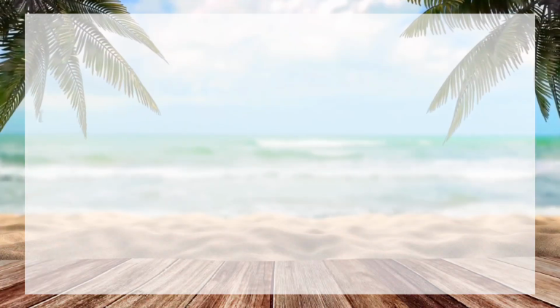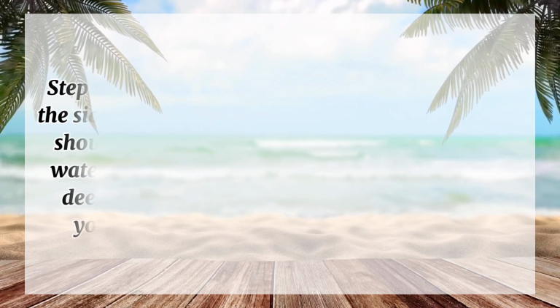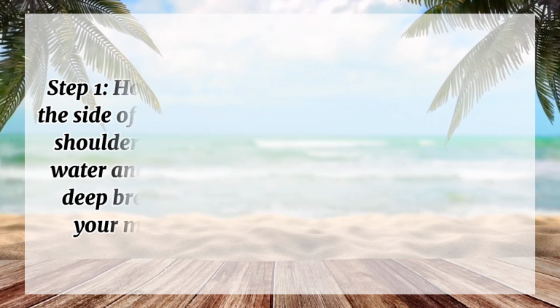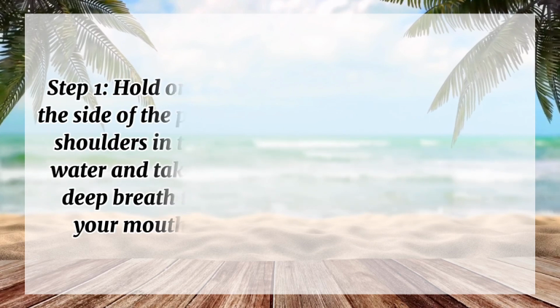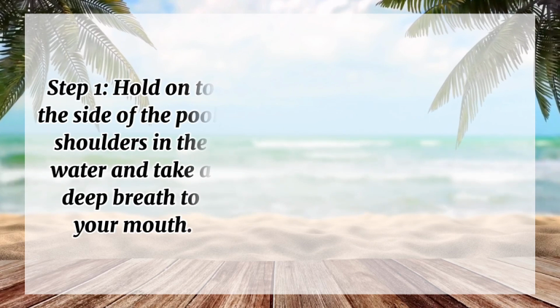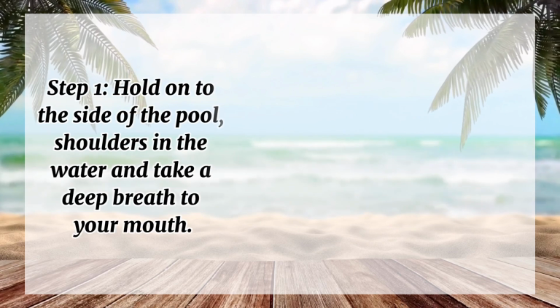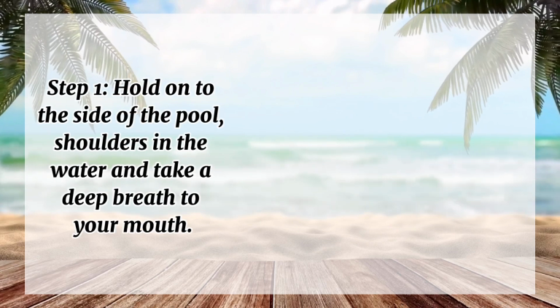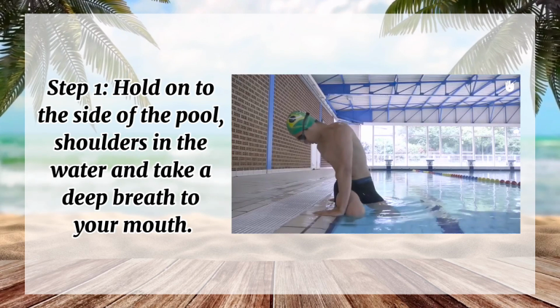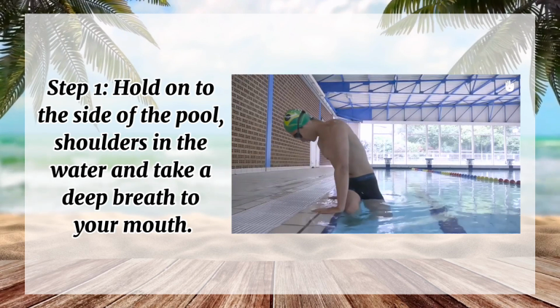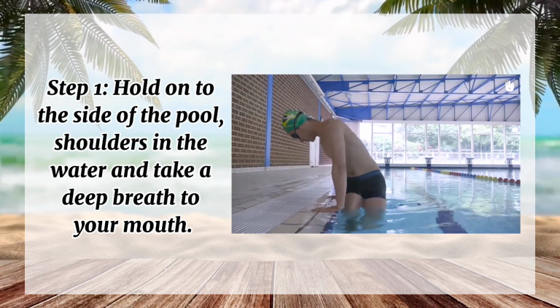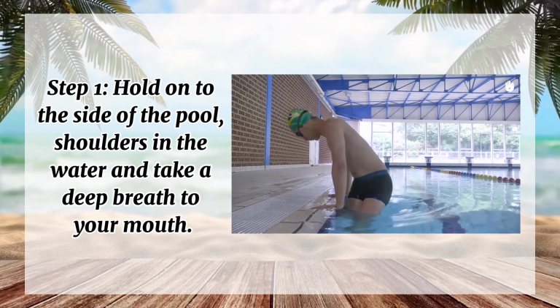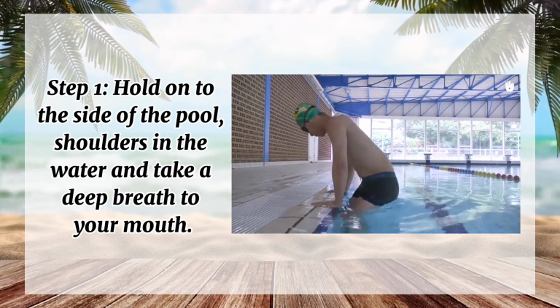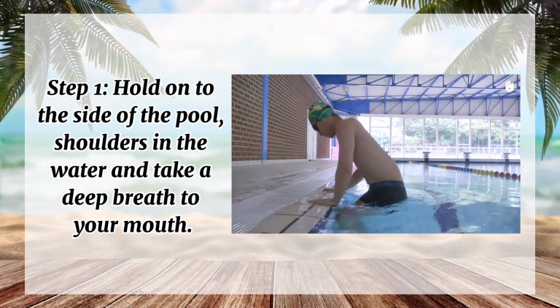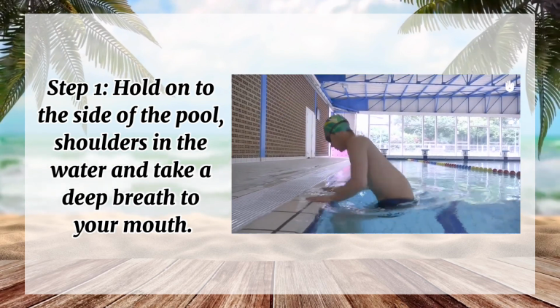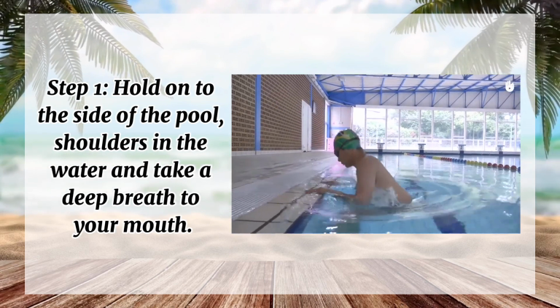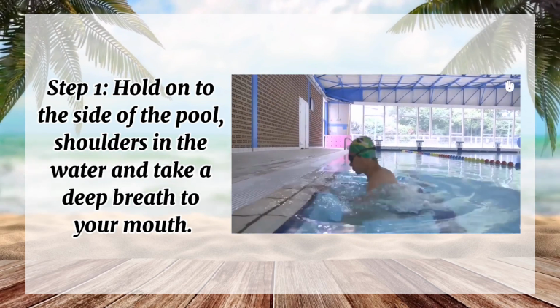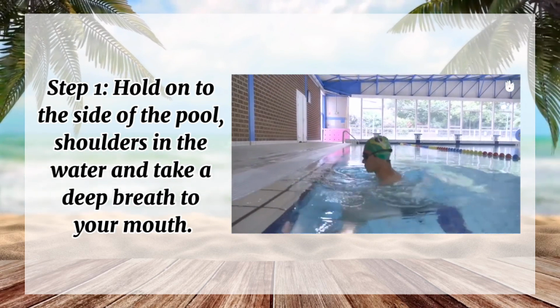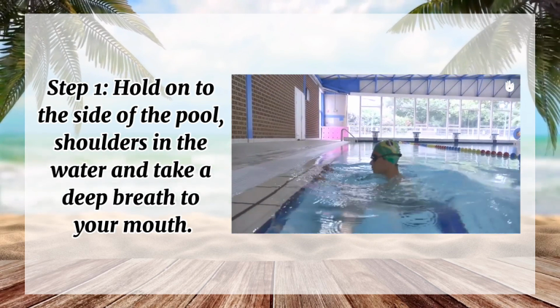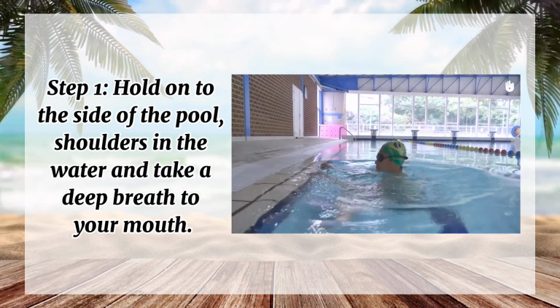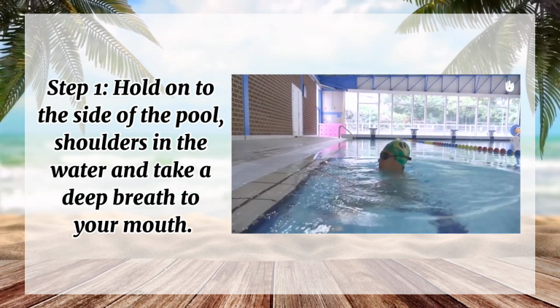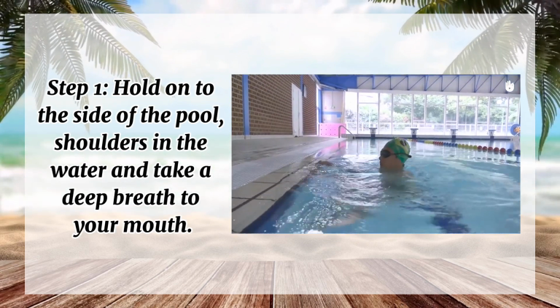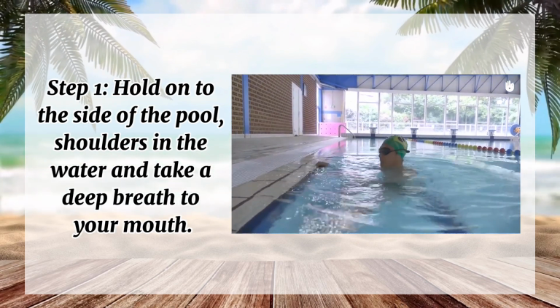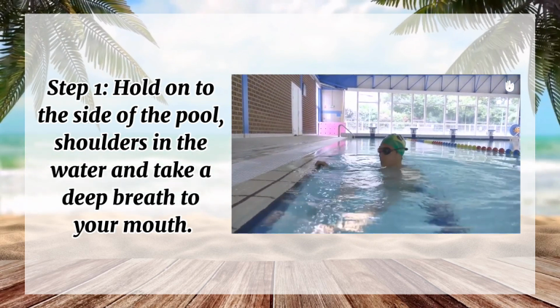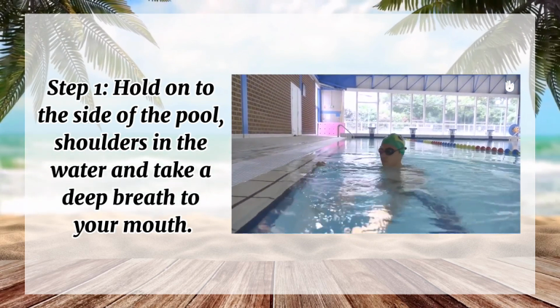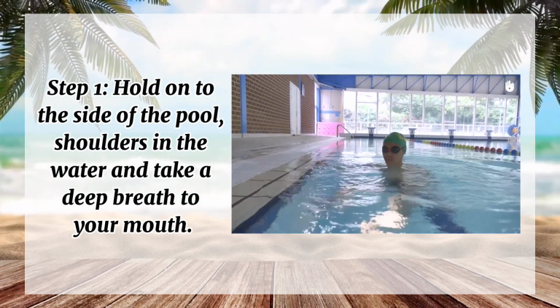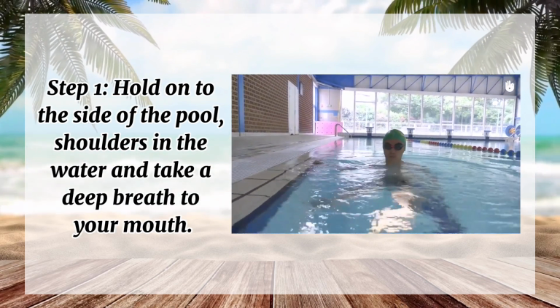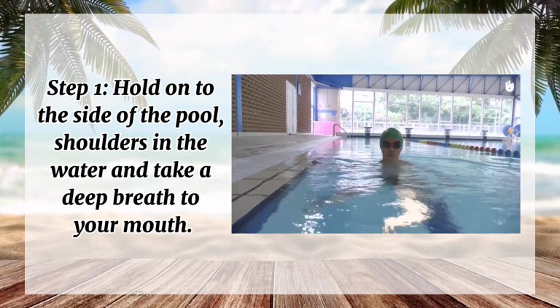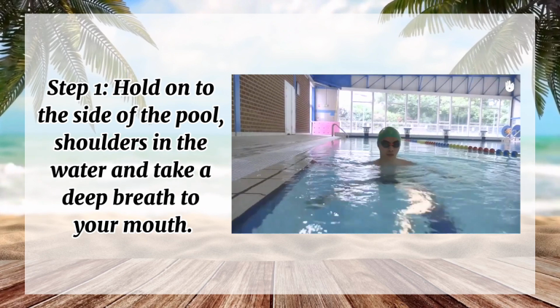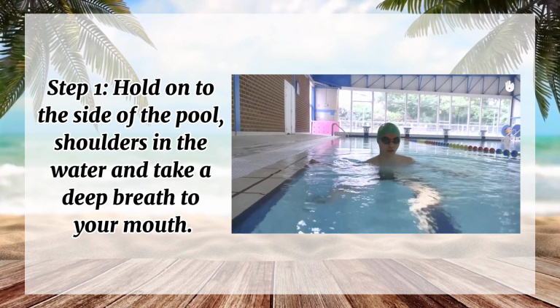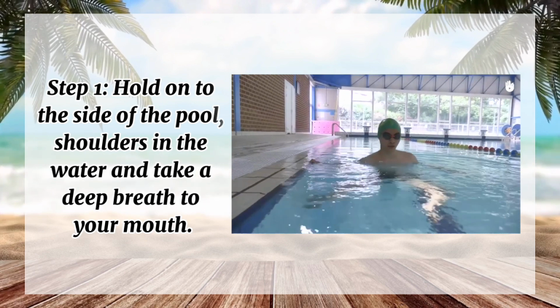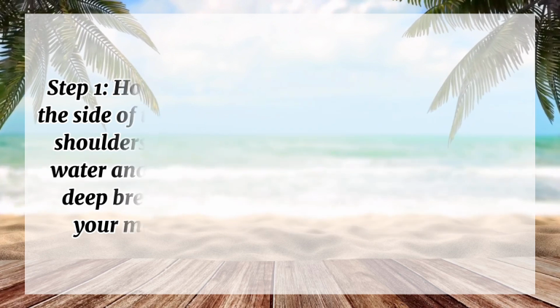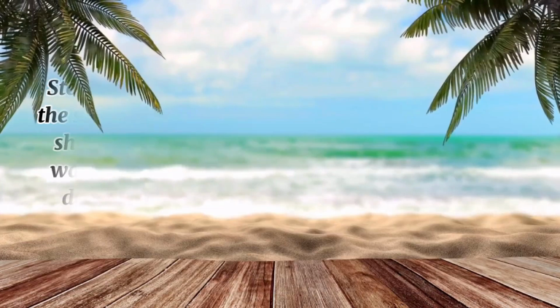Step 1: Hold on to the side of the pool with your shoulders in the water, and take a deep breath through the mouth.